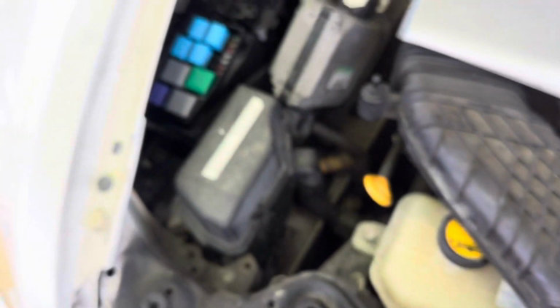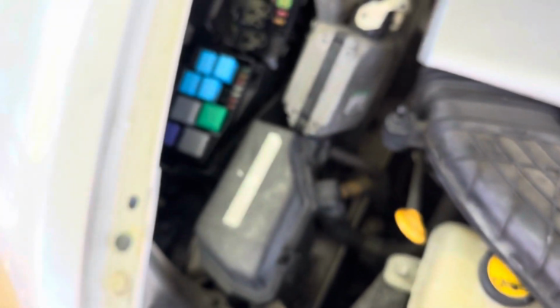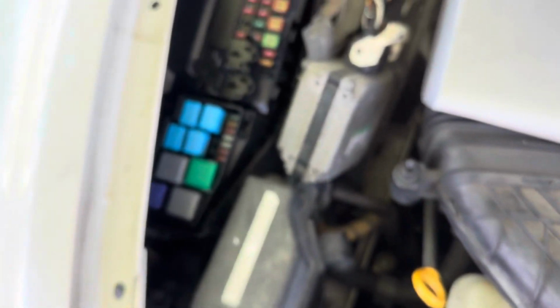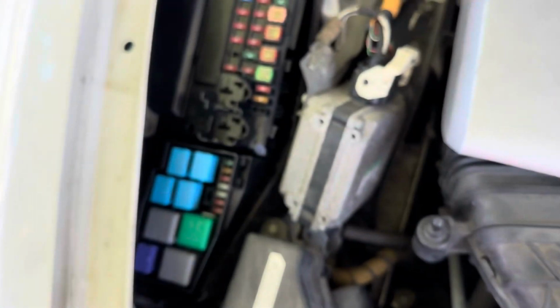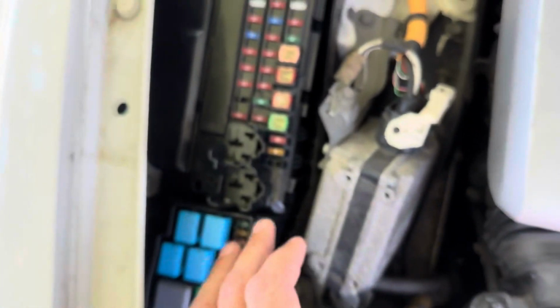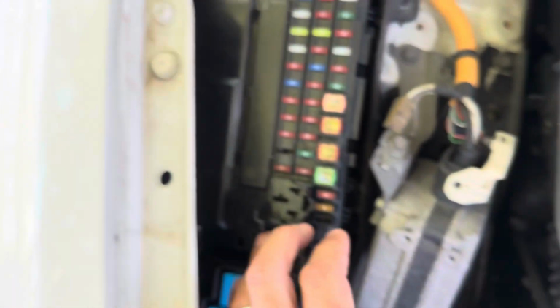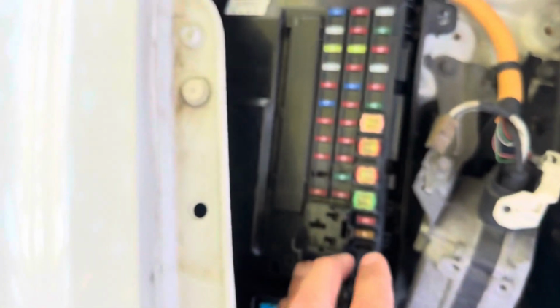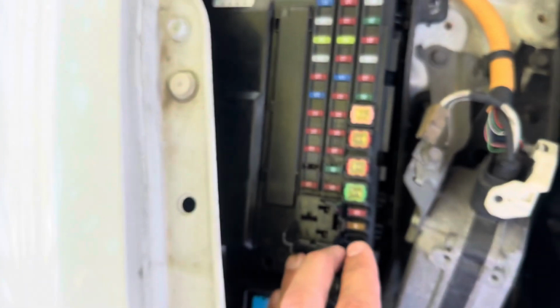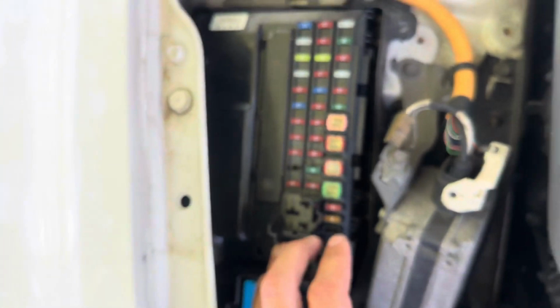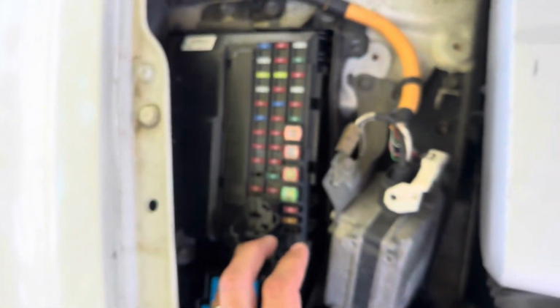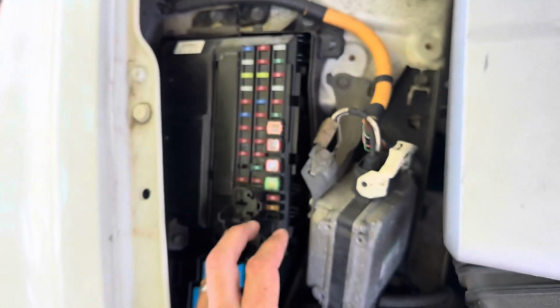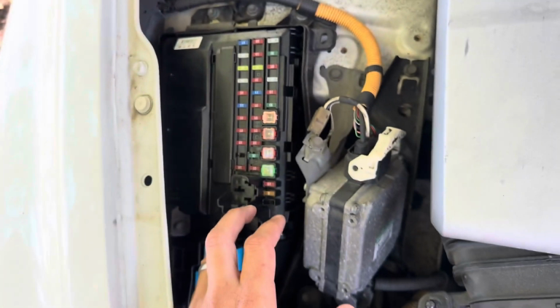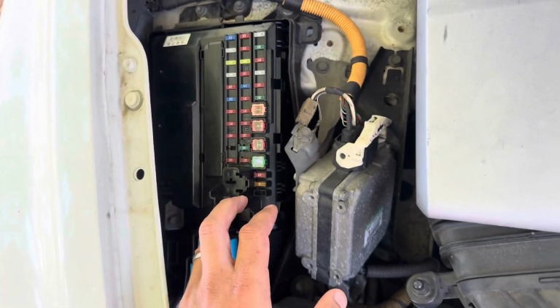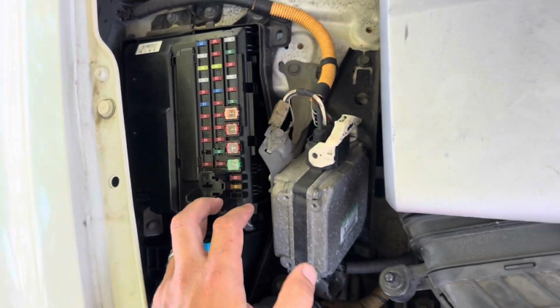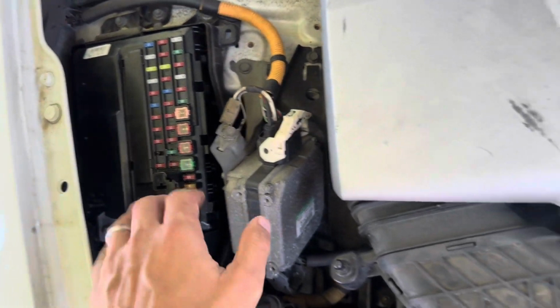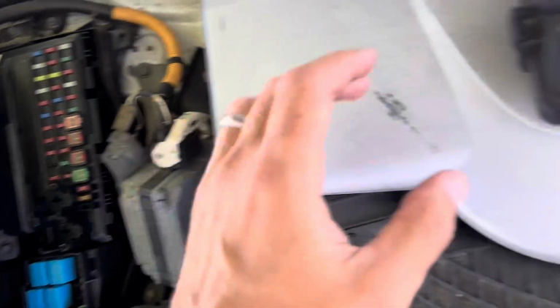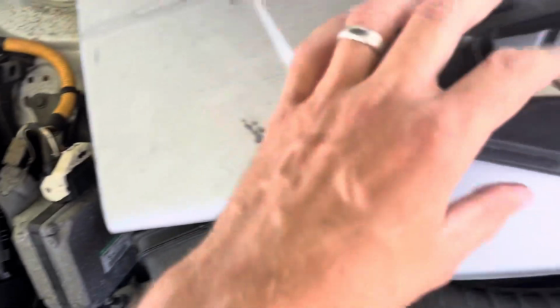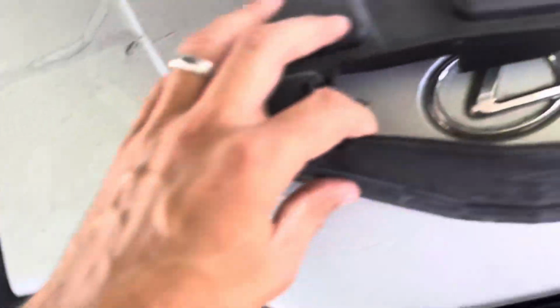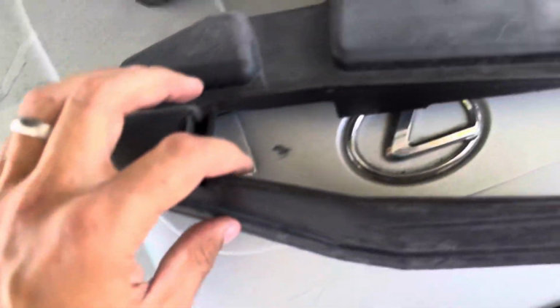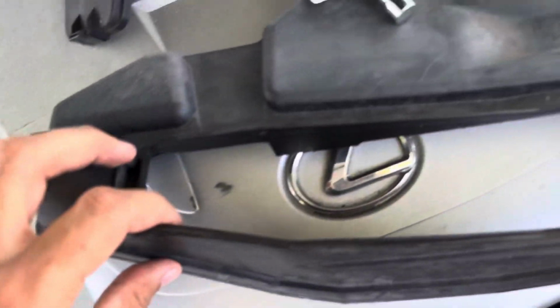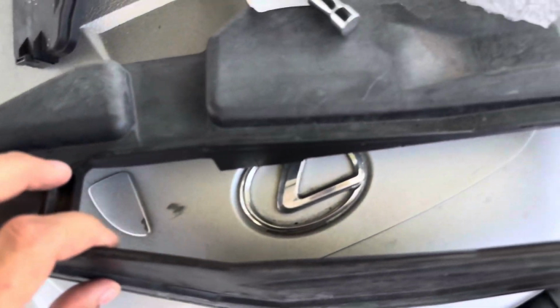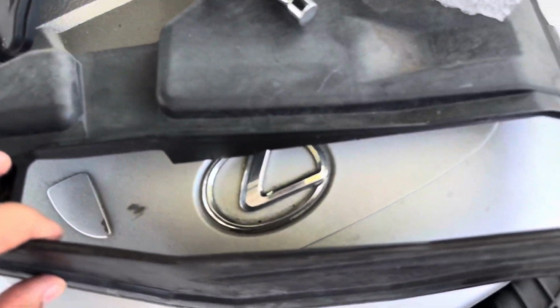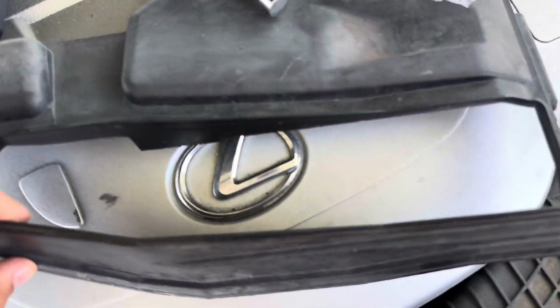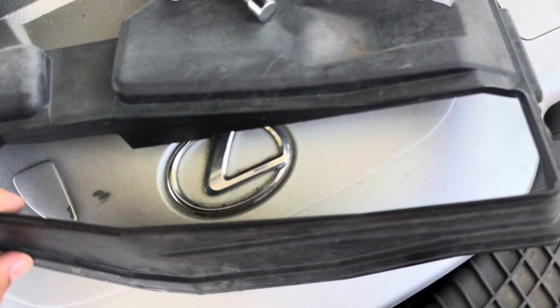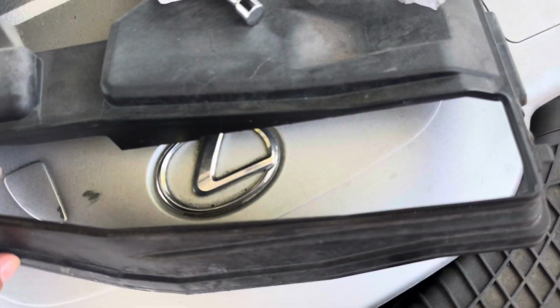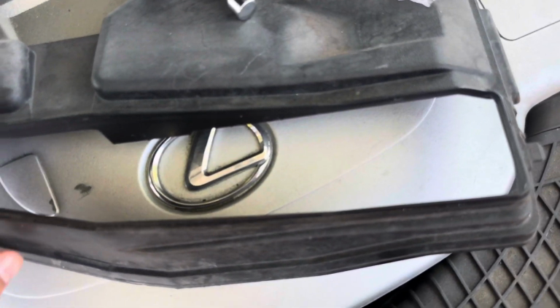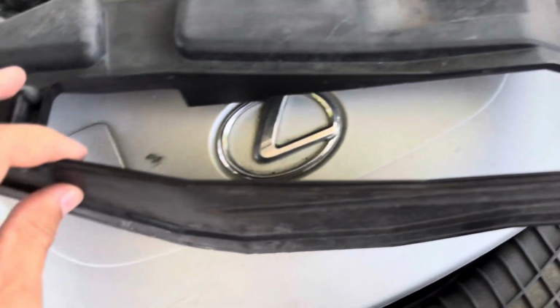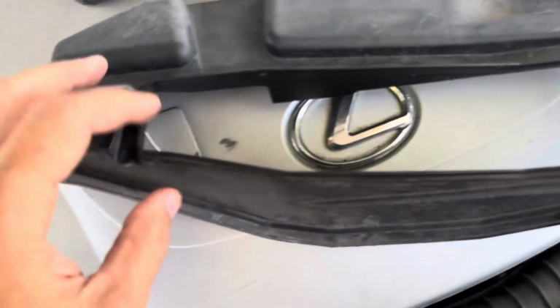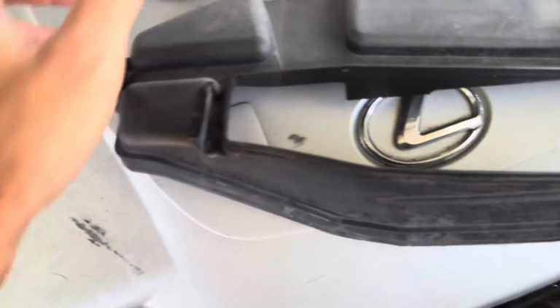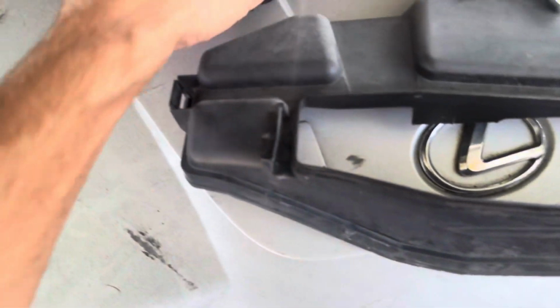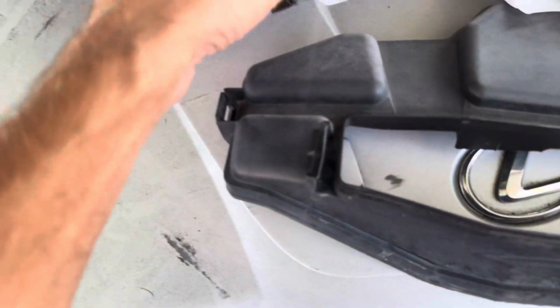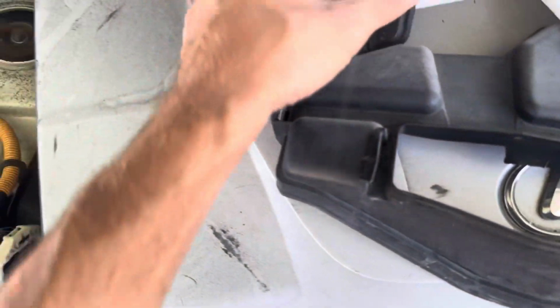From here, this is gonna be your block. Remove this cover — it just clips off, remove this.